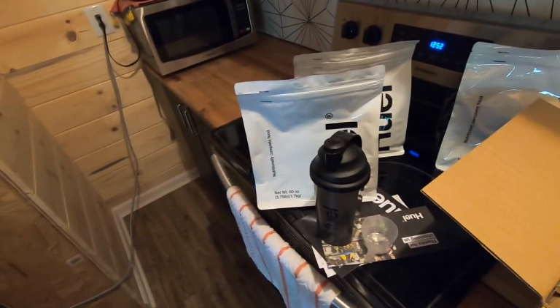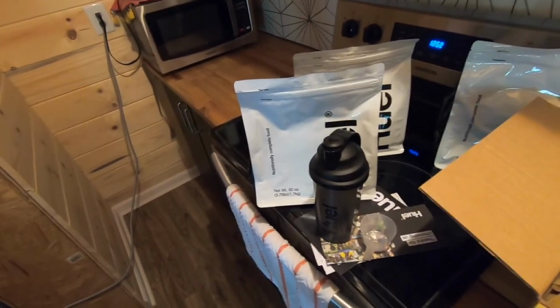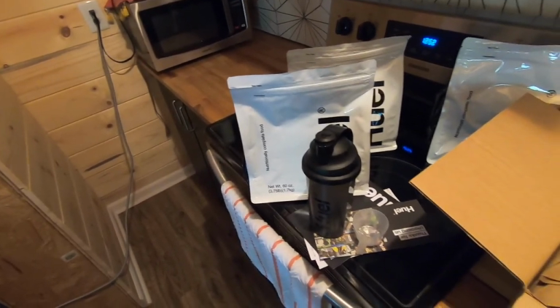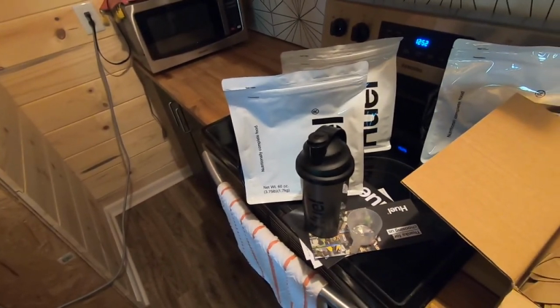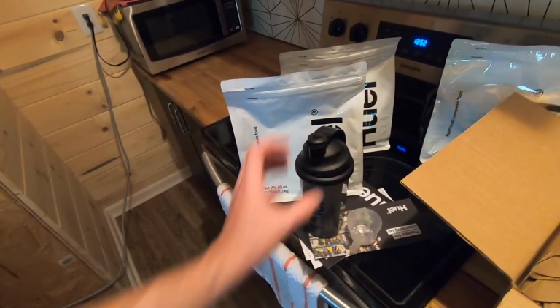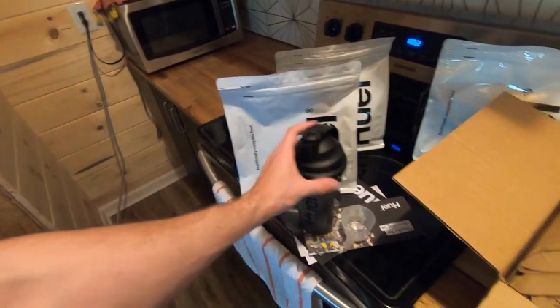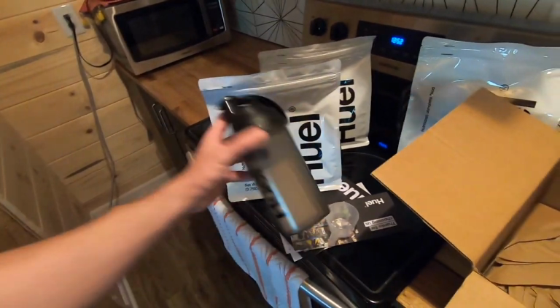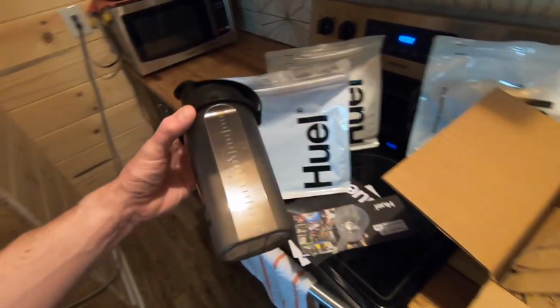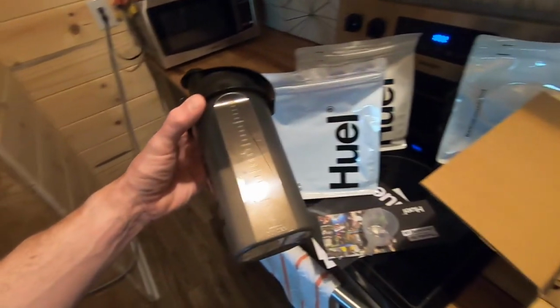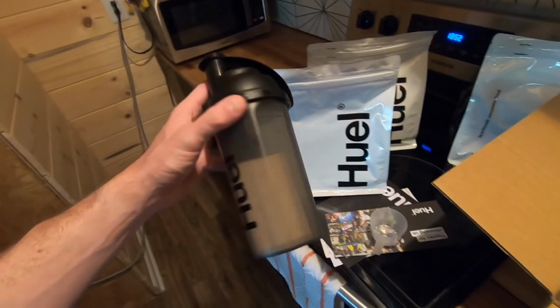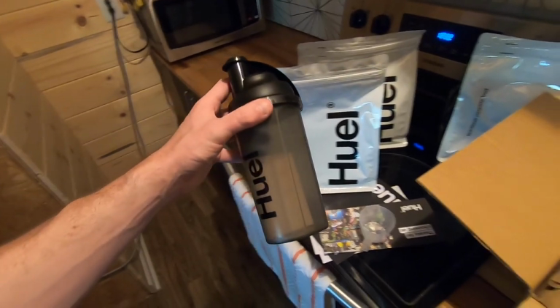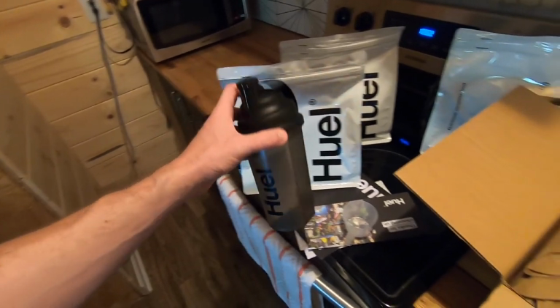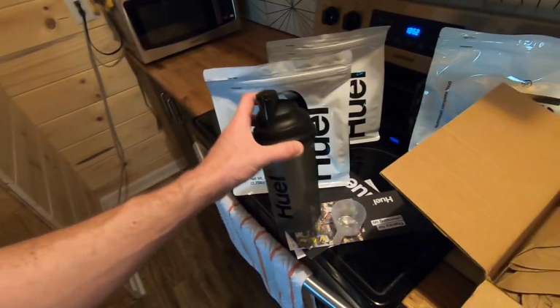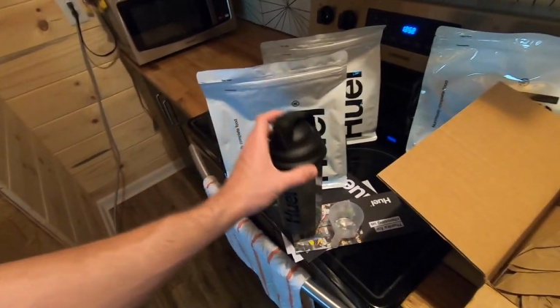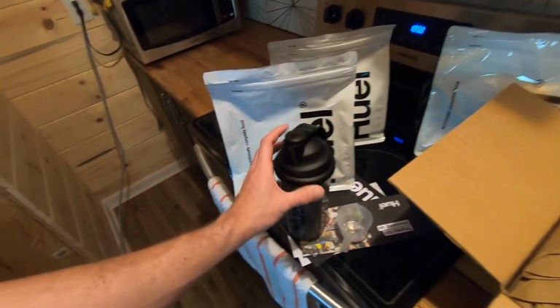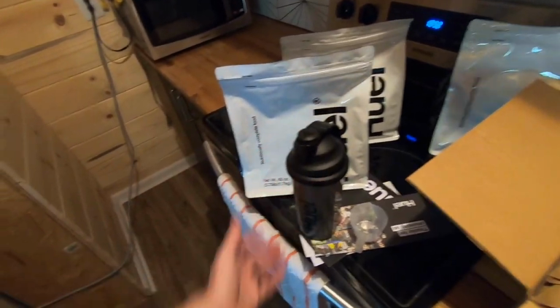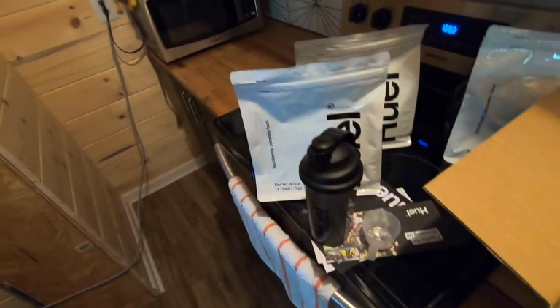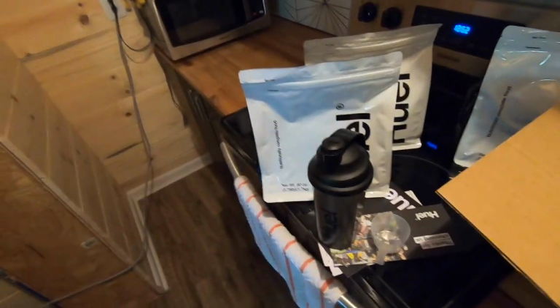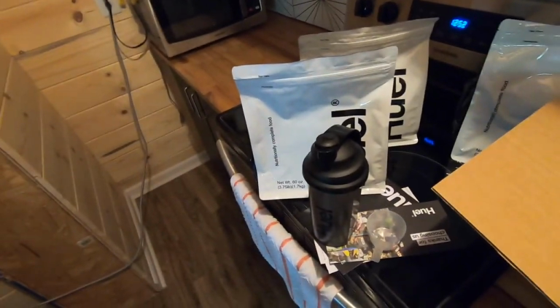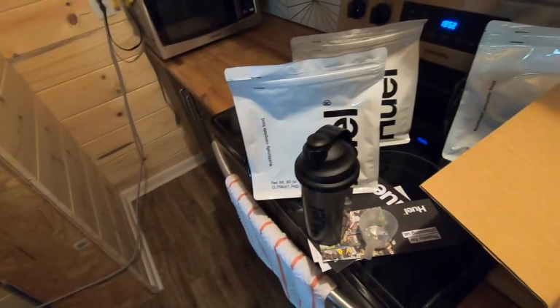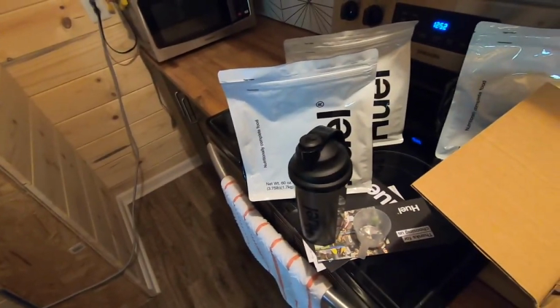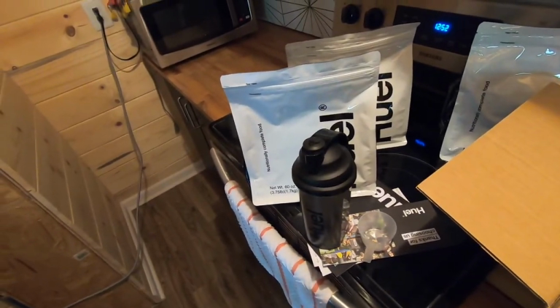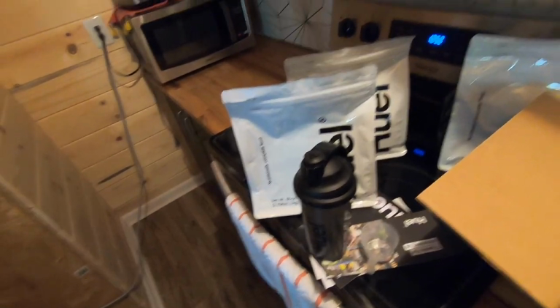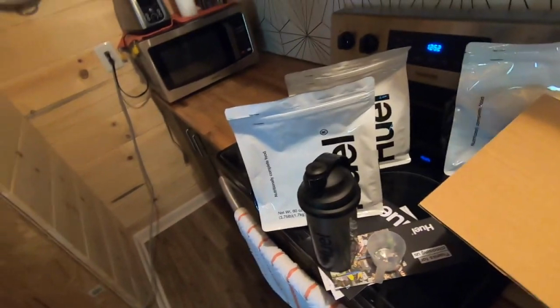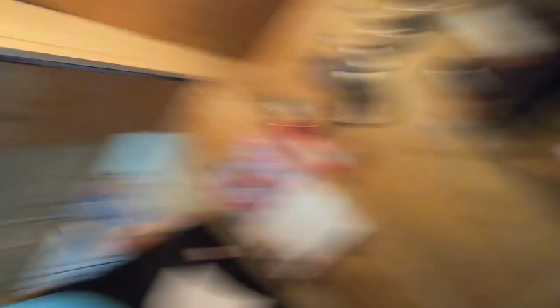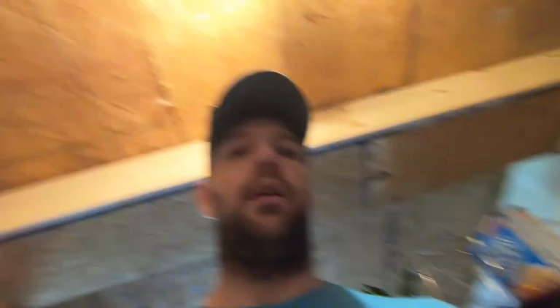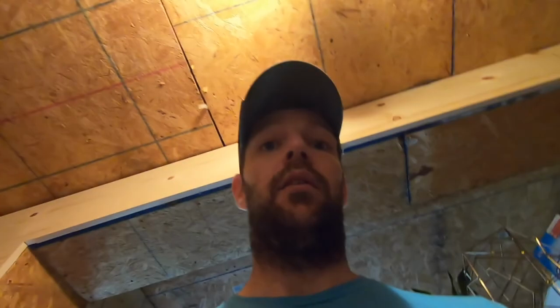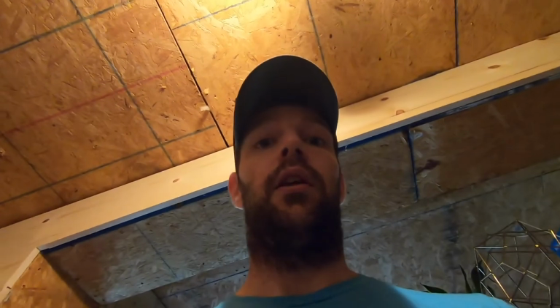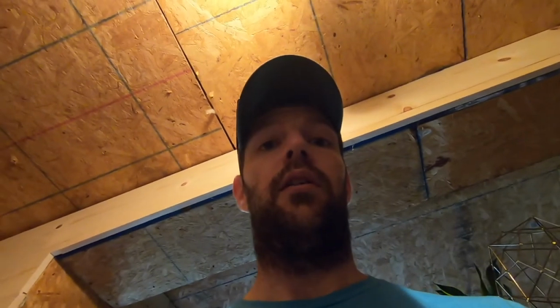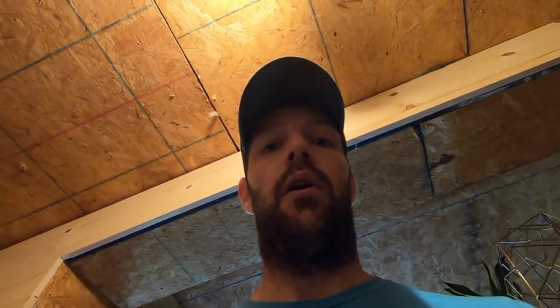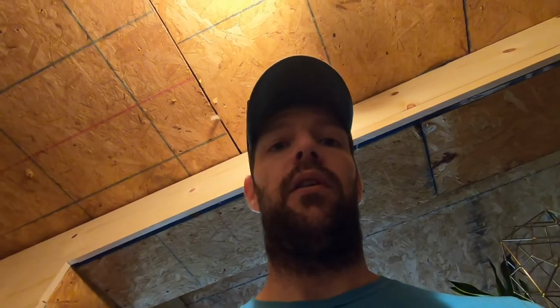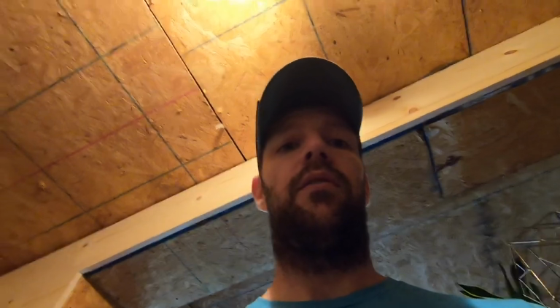I think it's pretty cool that they just give you one scooper the first time you order so they don't have to waste plastic by giving you a scooper every single time — that's pretty neat. I'm going to go ahead and wash this out, open one of these bags, and try it and let you guys know how it tastes.